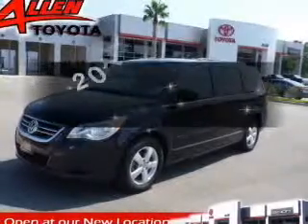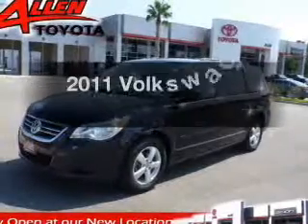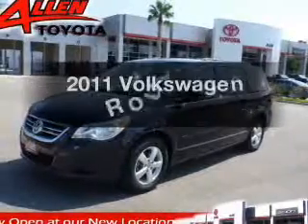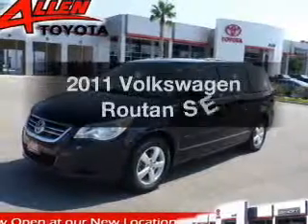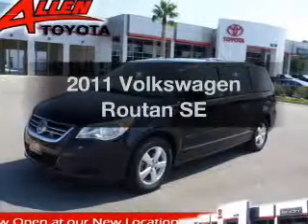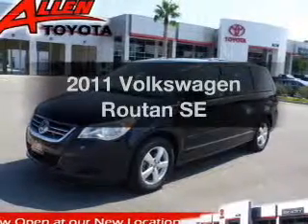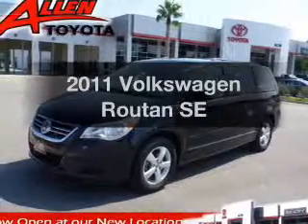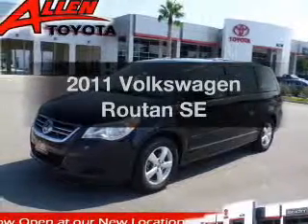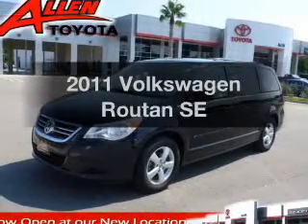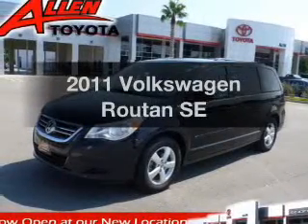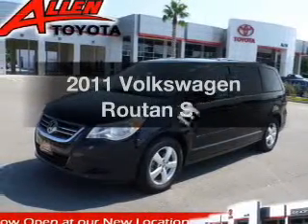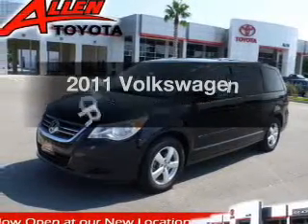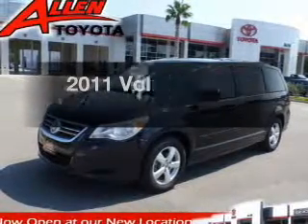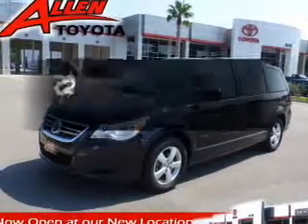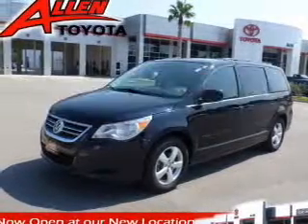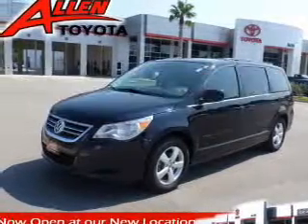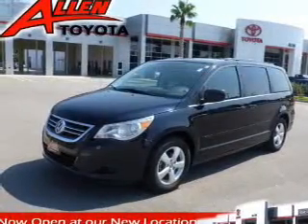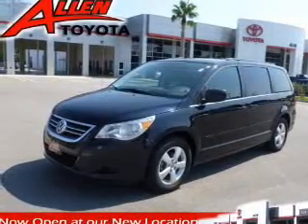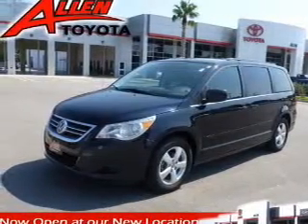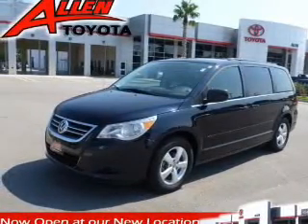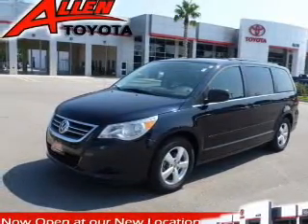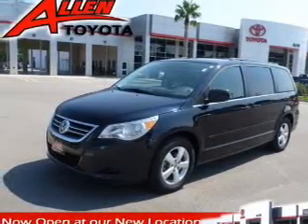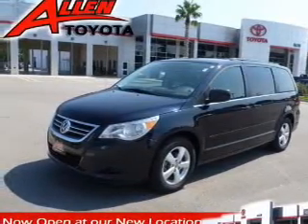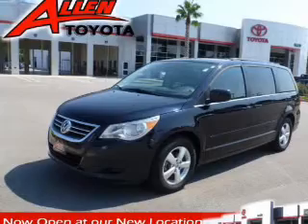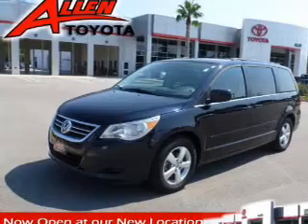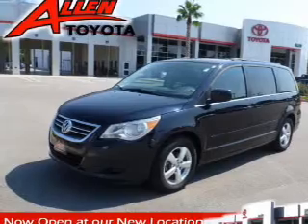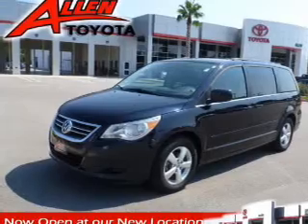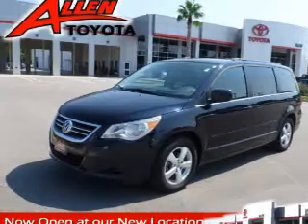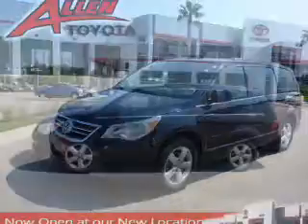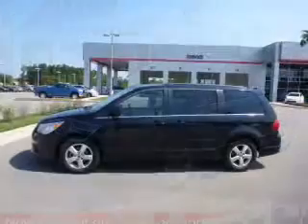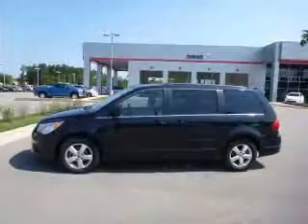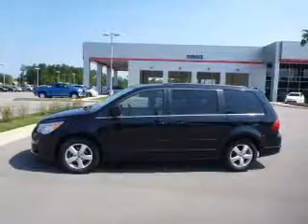Introducing the 2011 Volkswagen Routan. Travel the roads in style and comfort in this great vehicle.